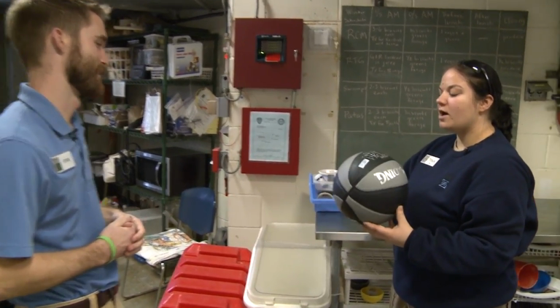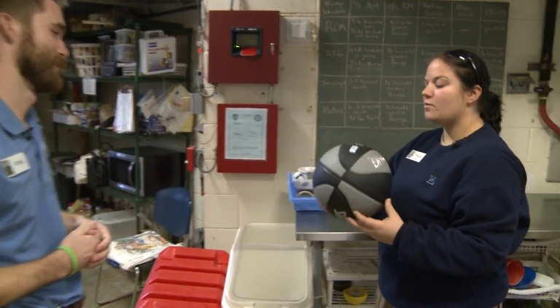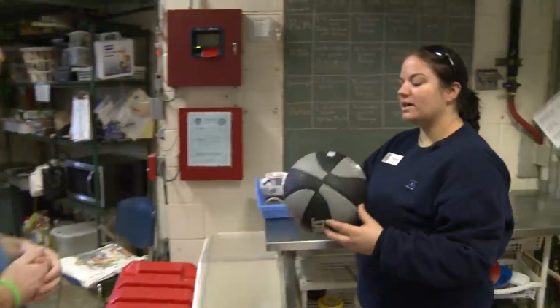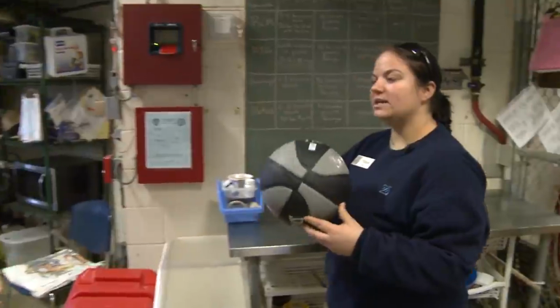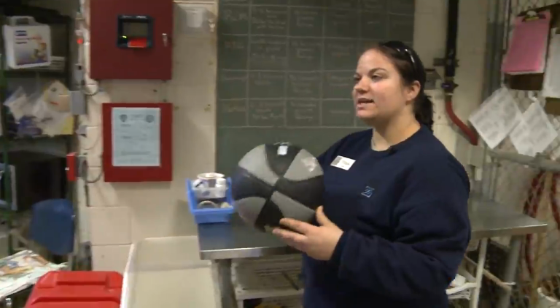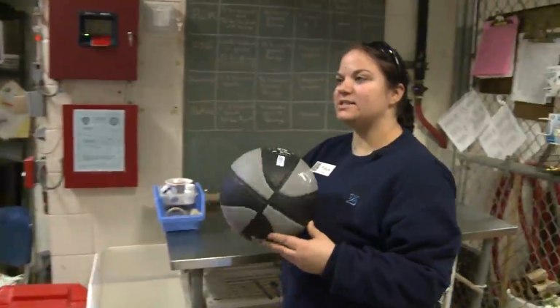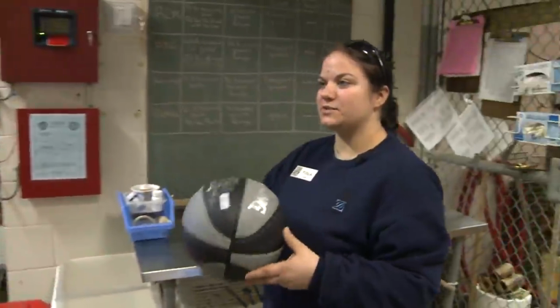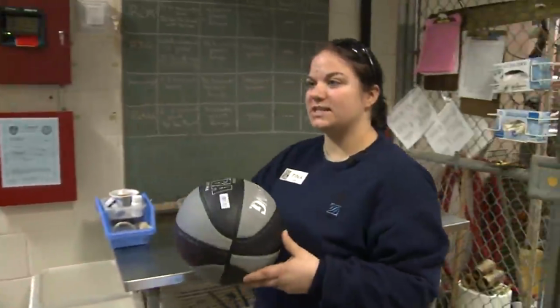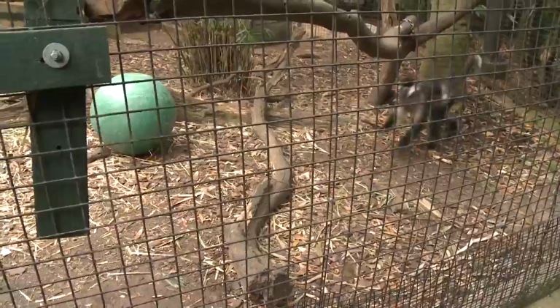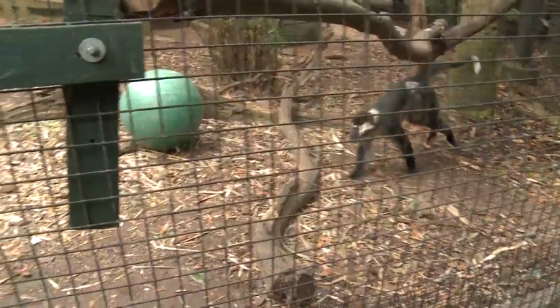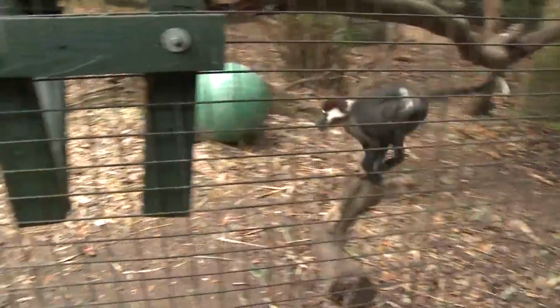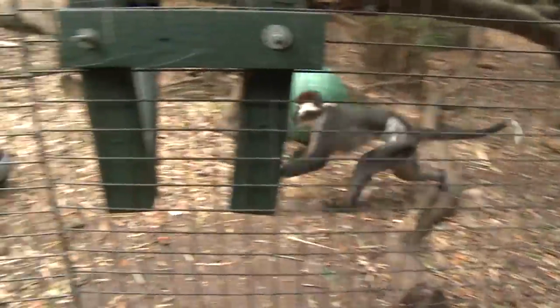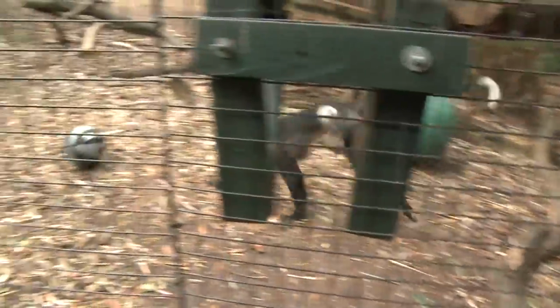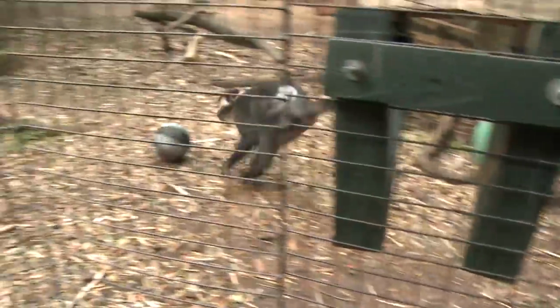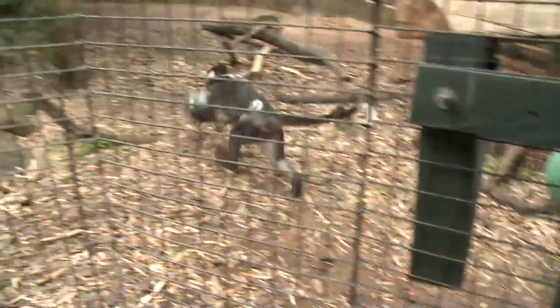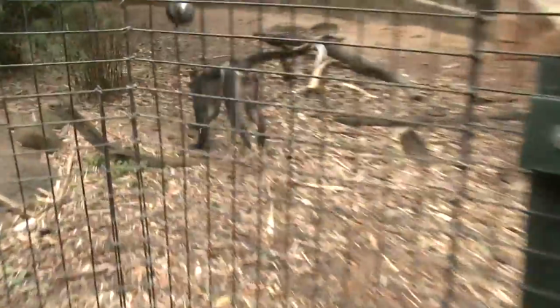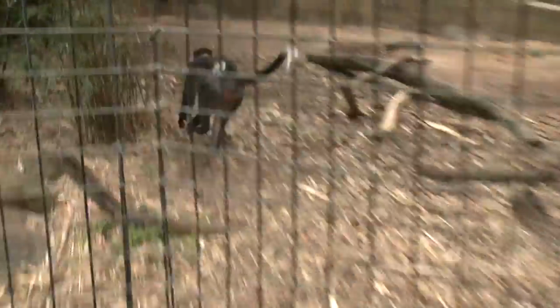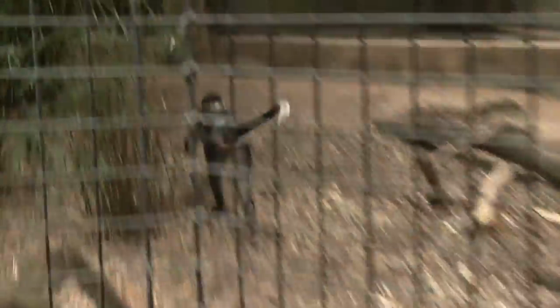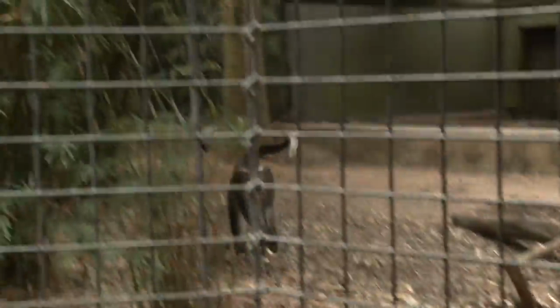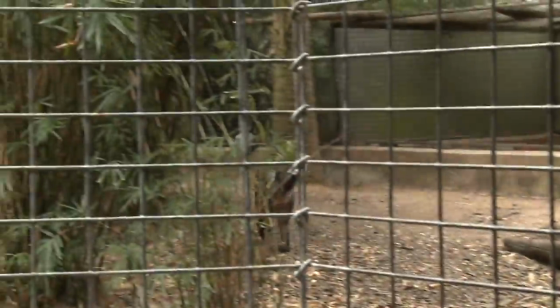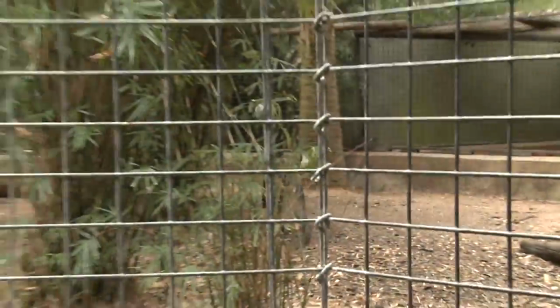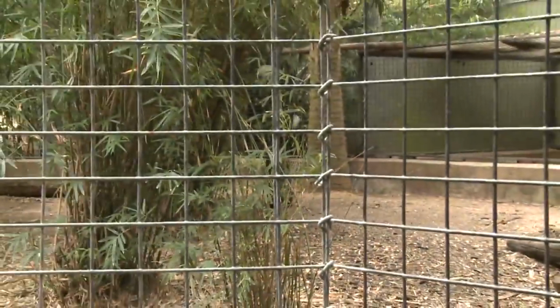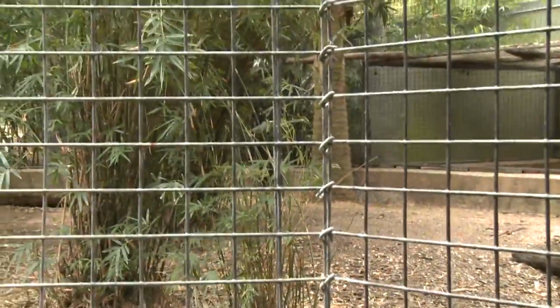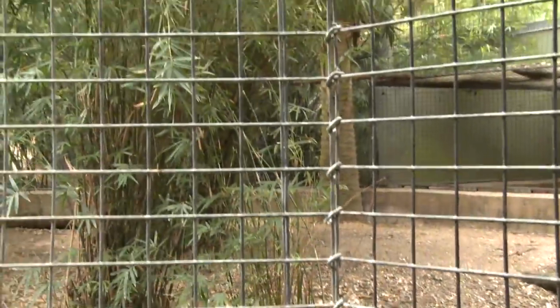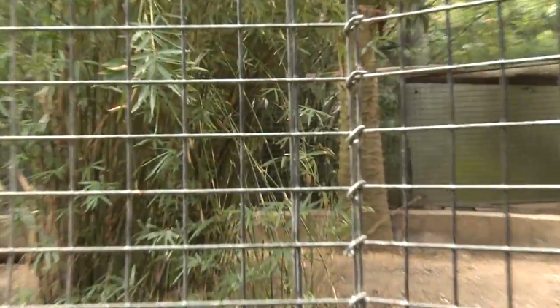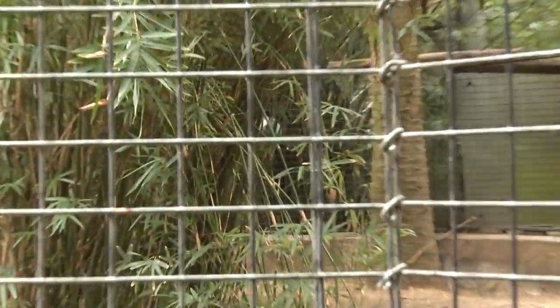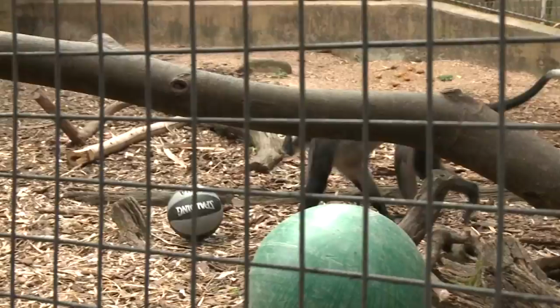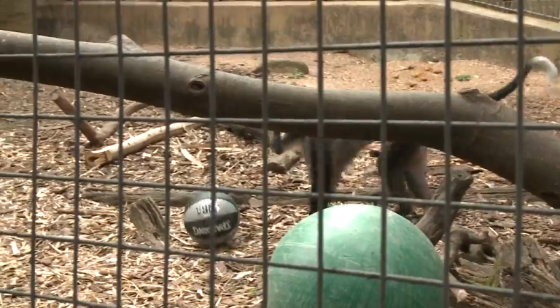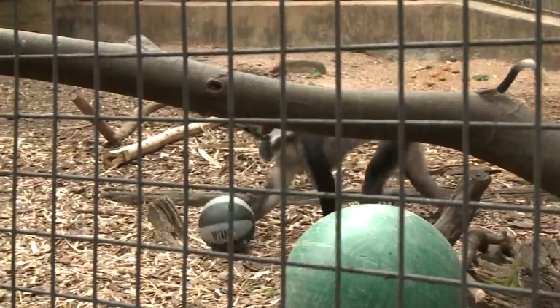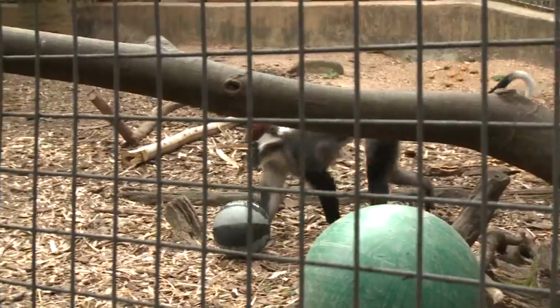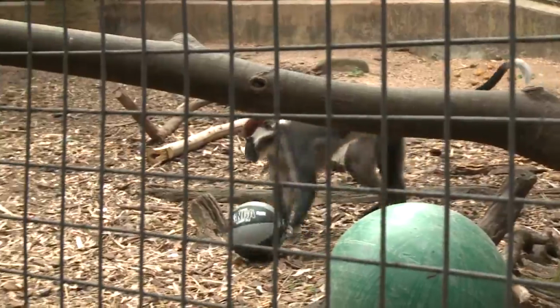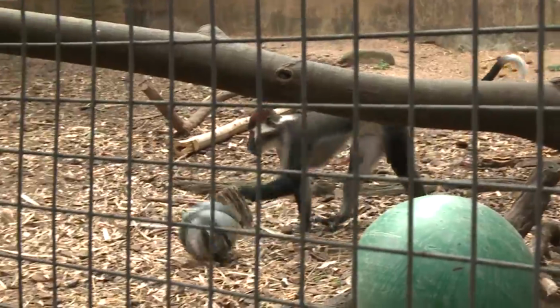What he likes to do is he likes to pick it up and throw it against everything. He normally plays with it all day long.